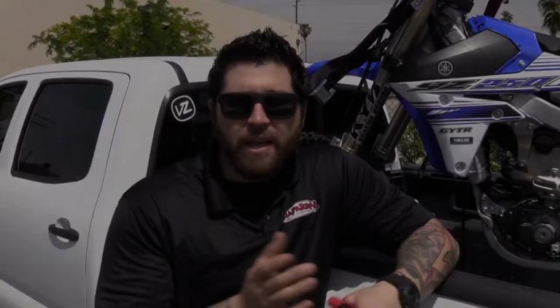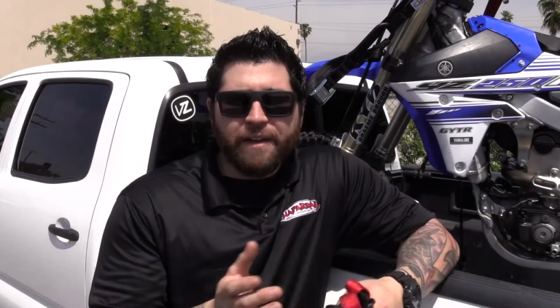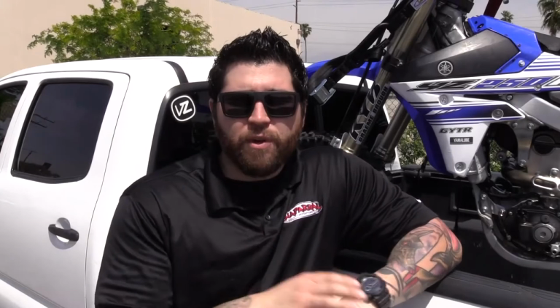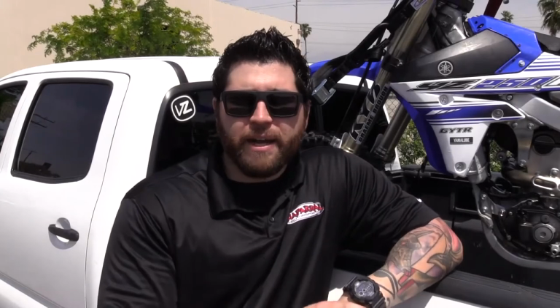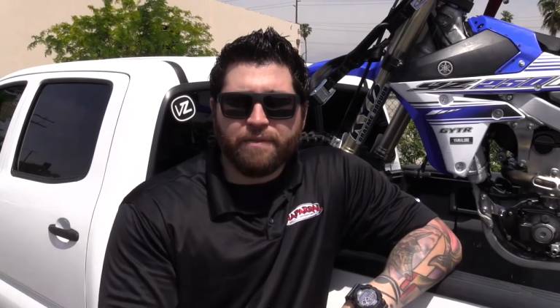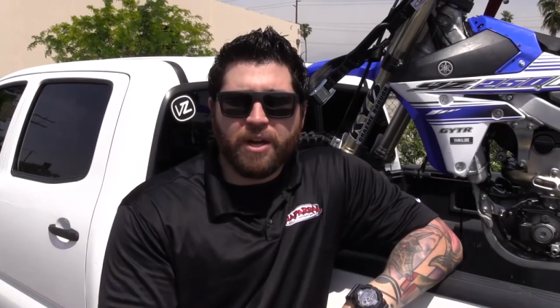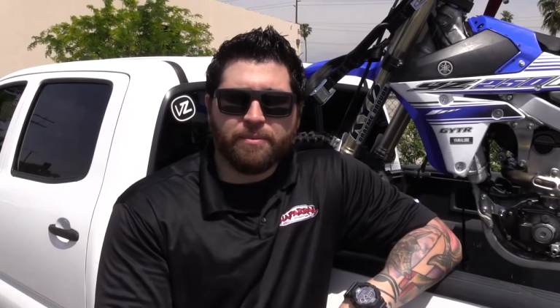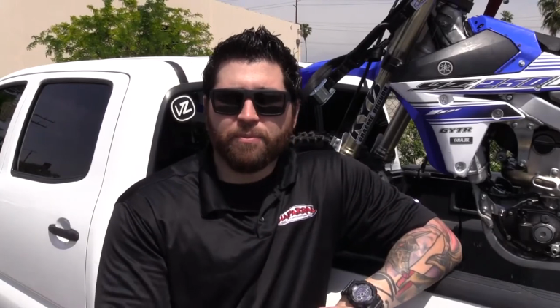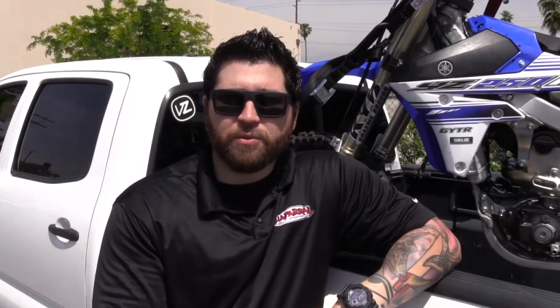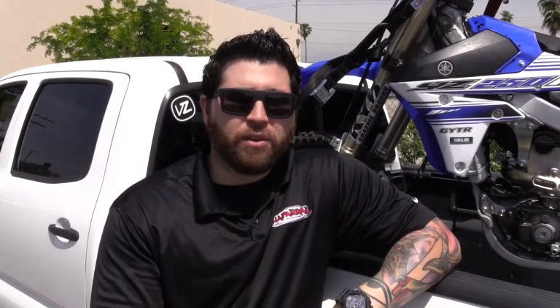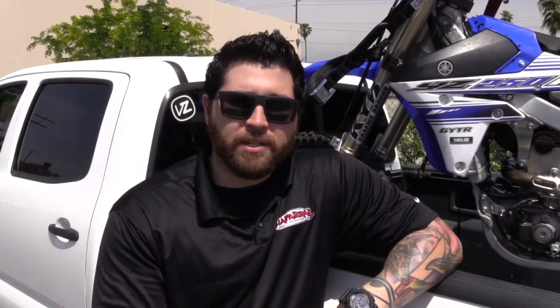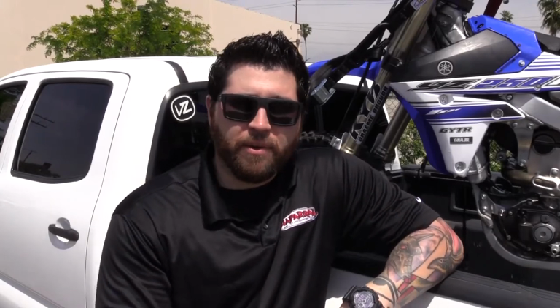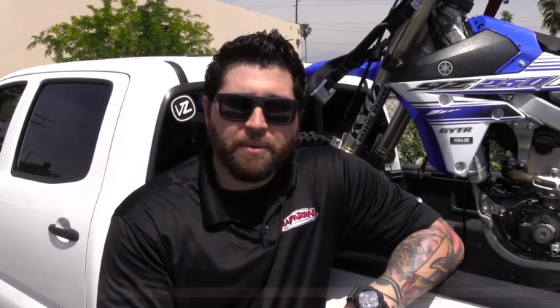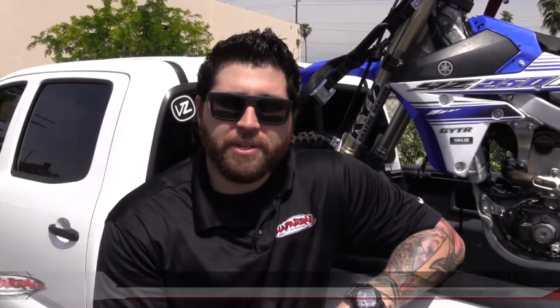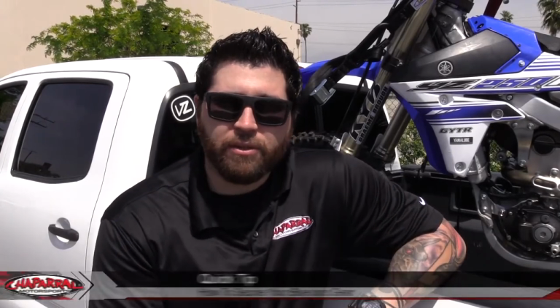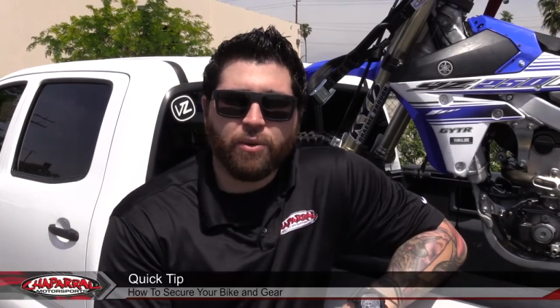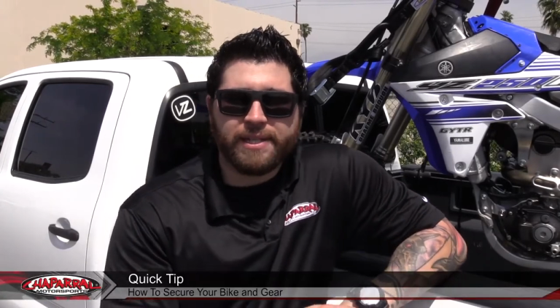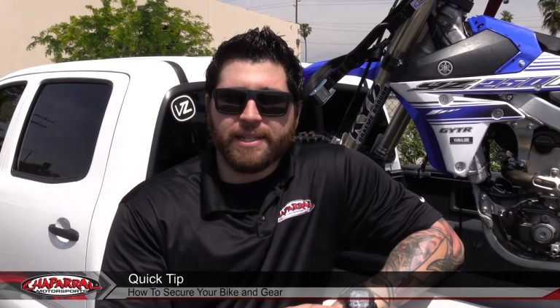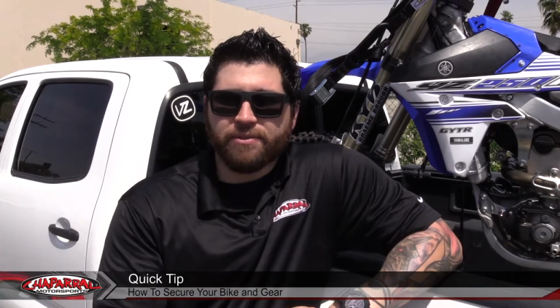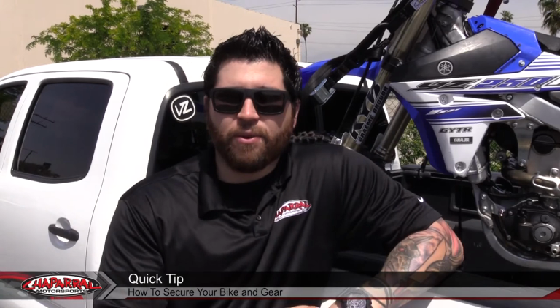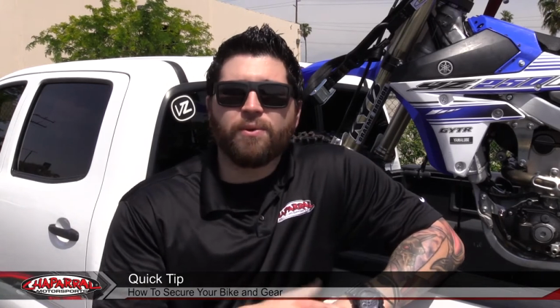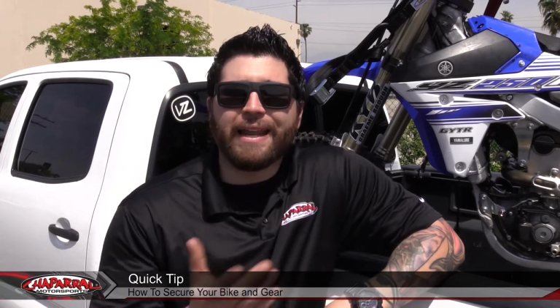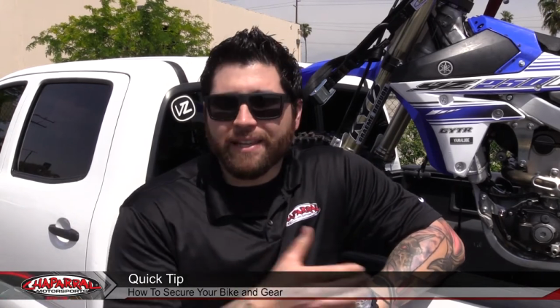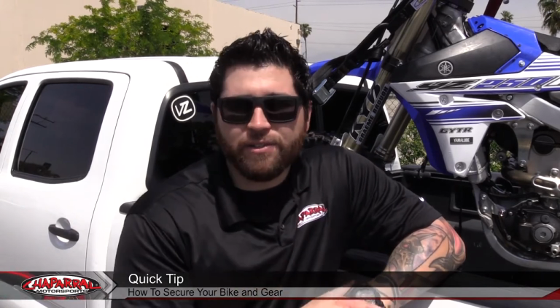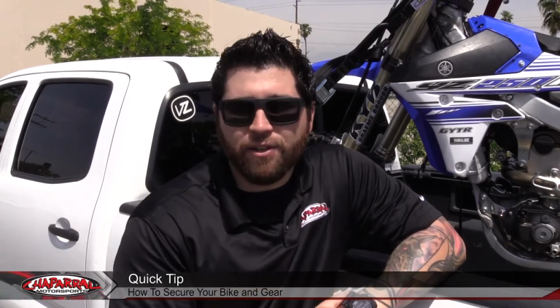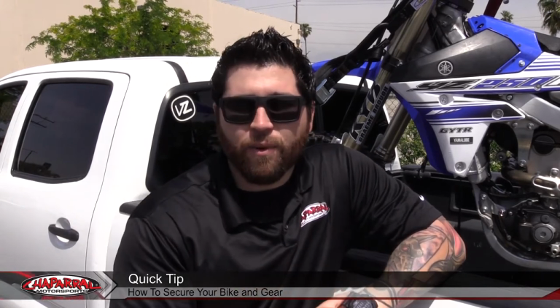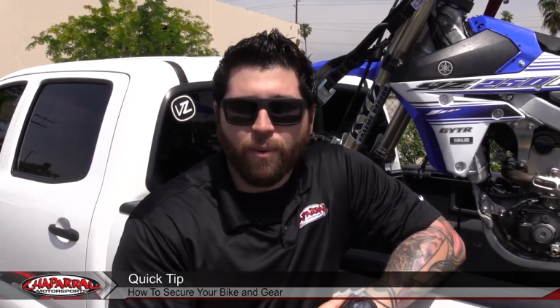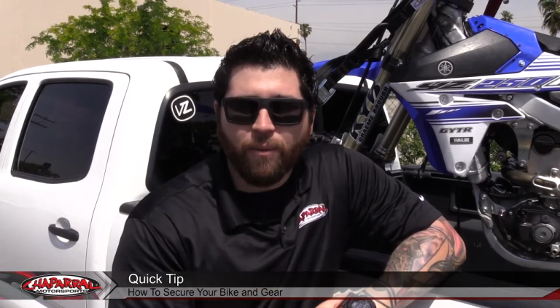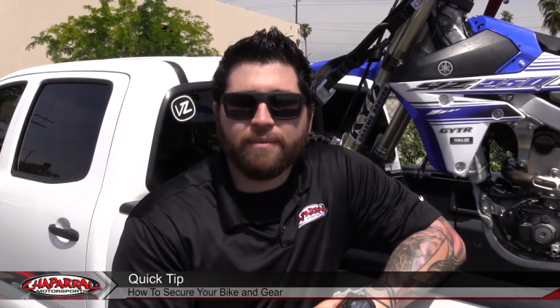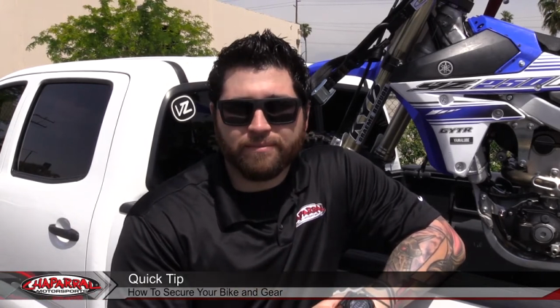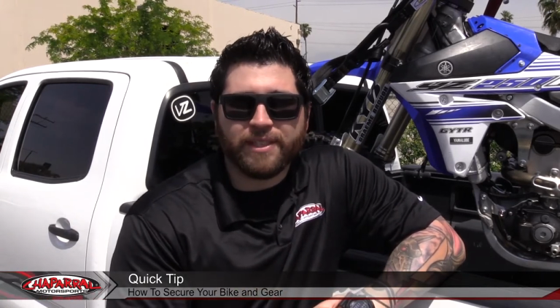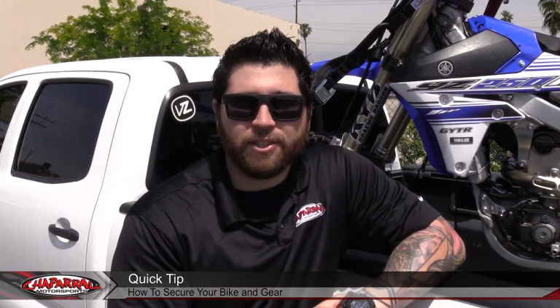Hey everyone, Matt here from Chaparral Motorsports with a quick tip on how to protect your toys and accessories, or anything else that you don't want to walk away. Let's have a look.